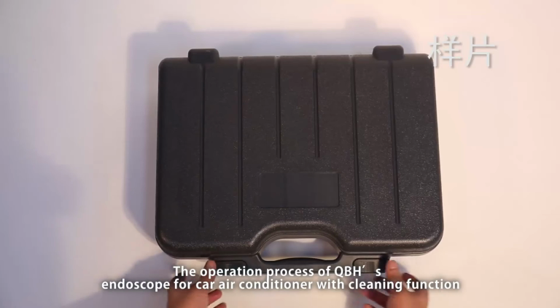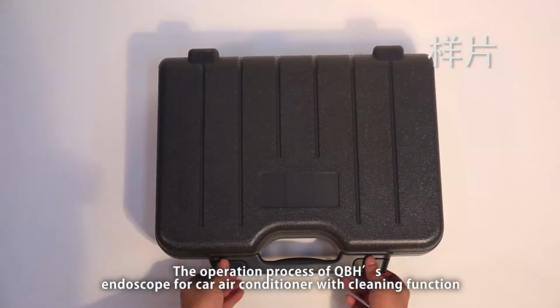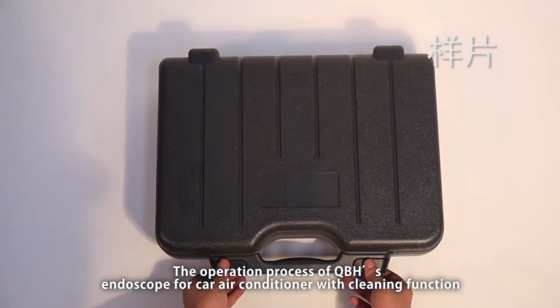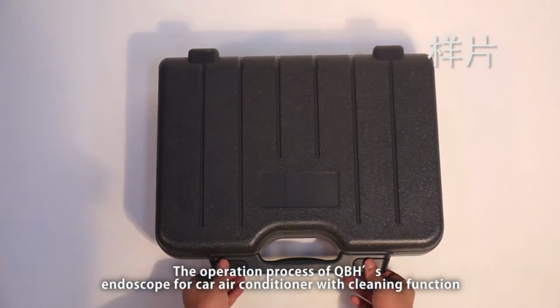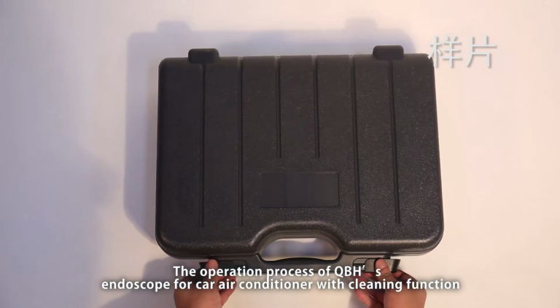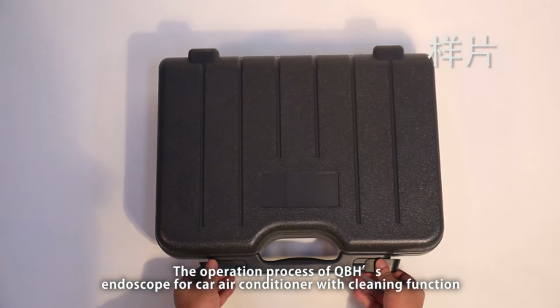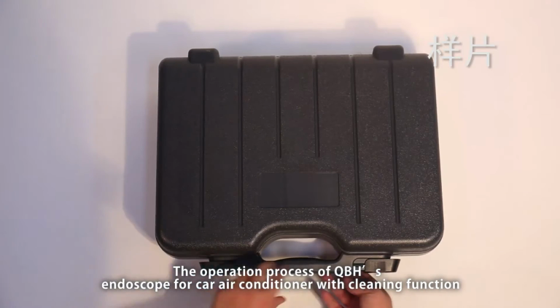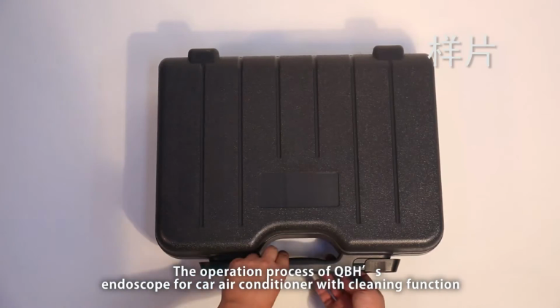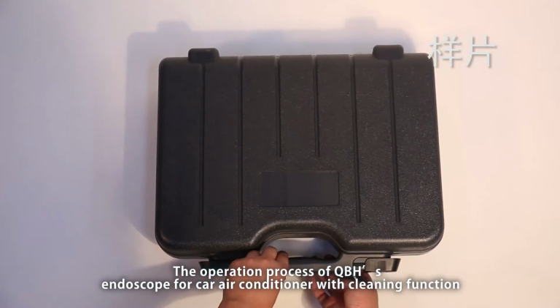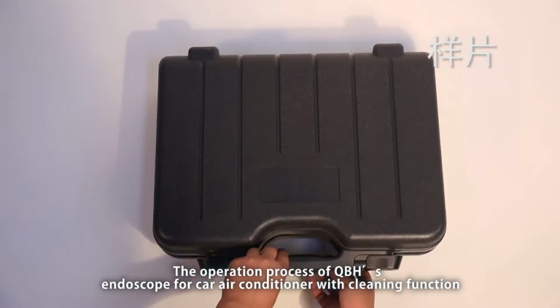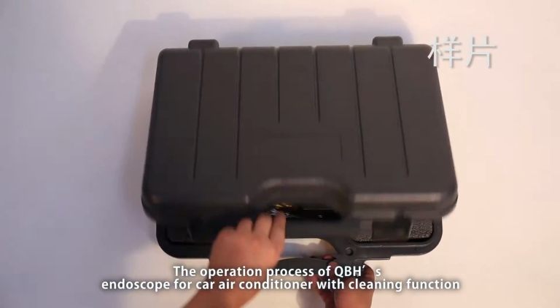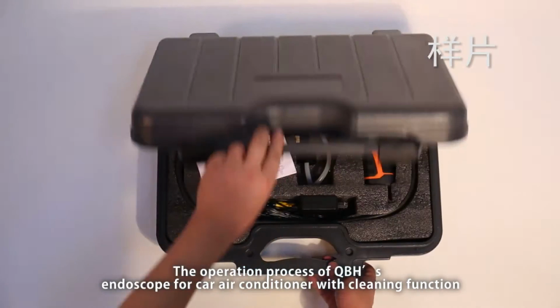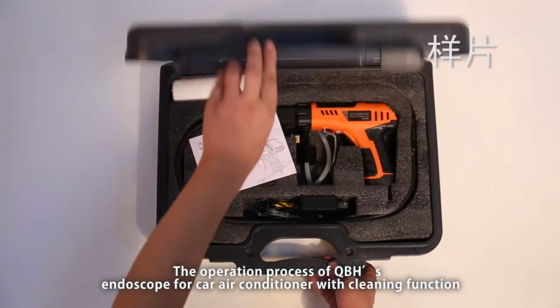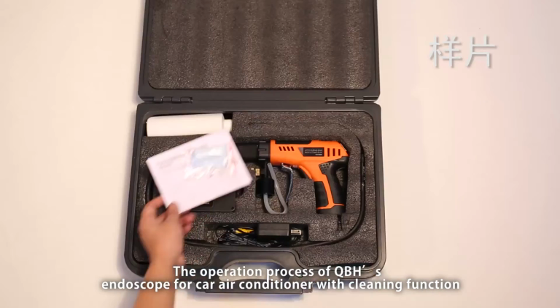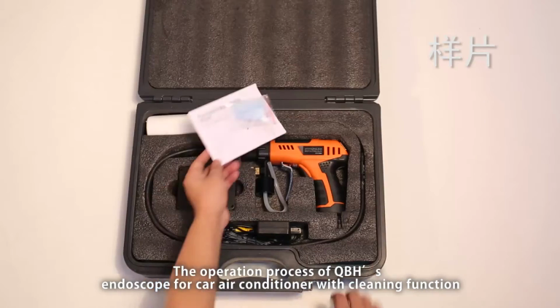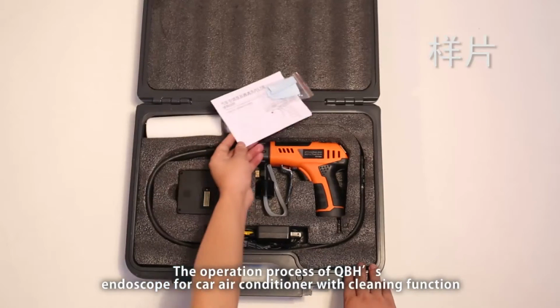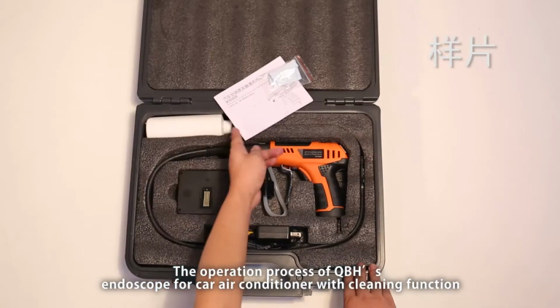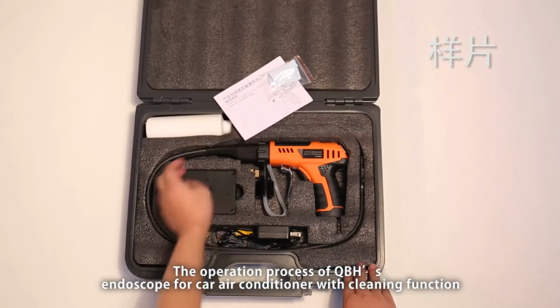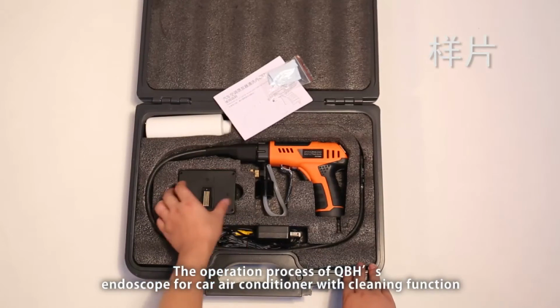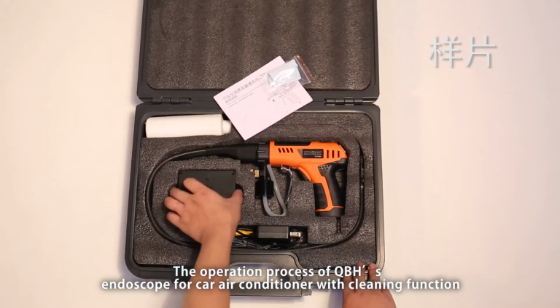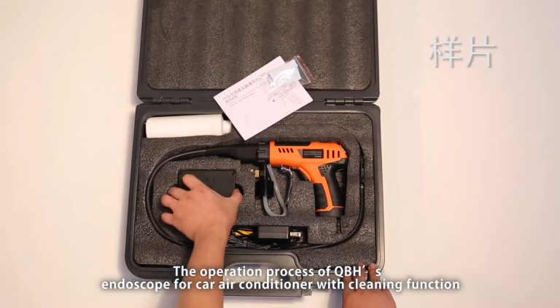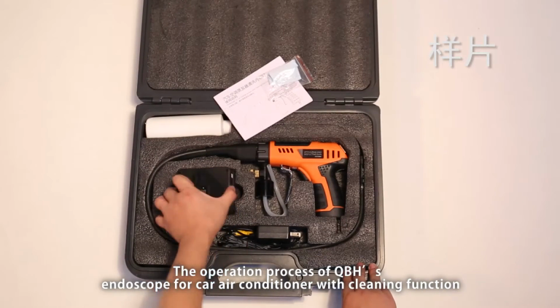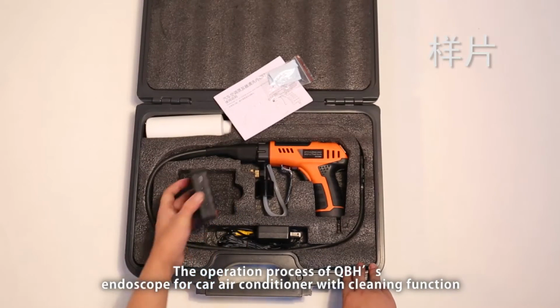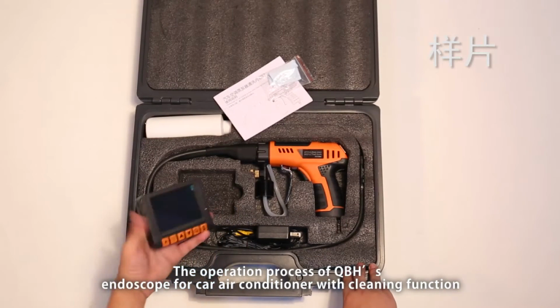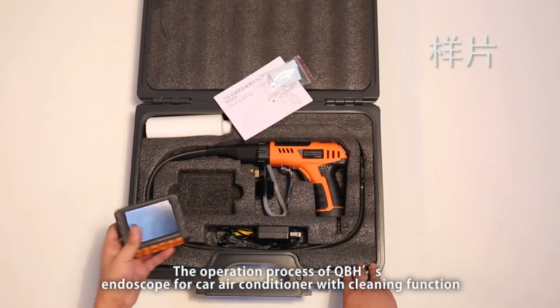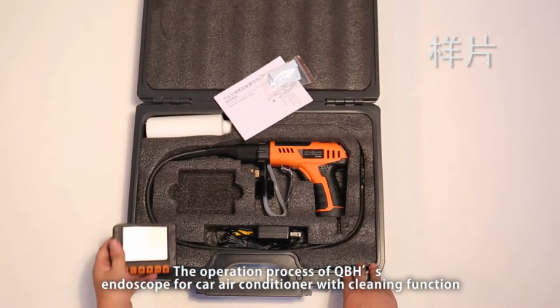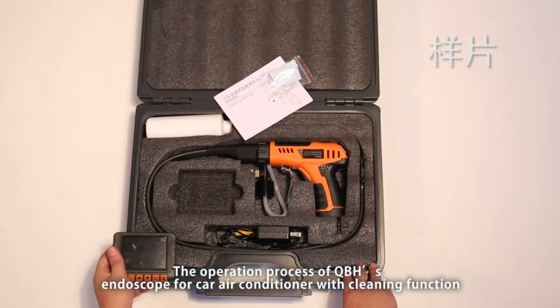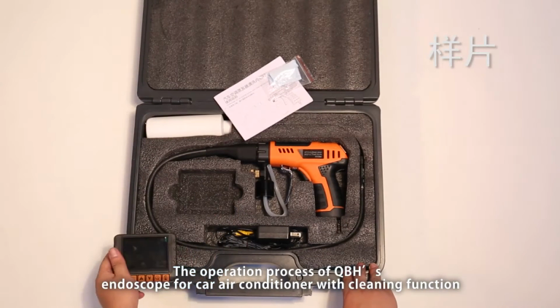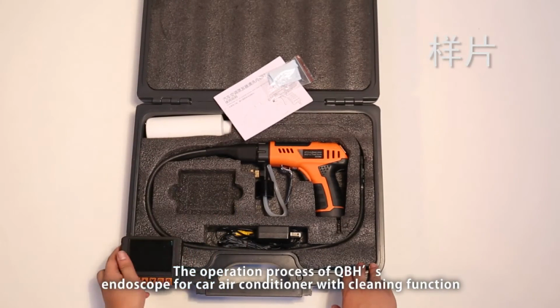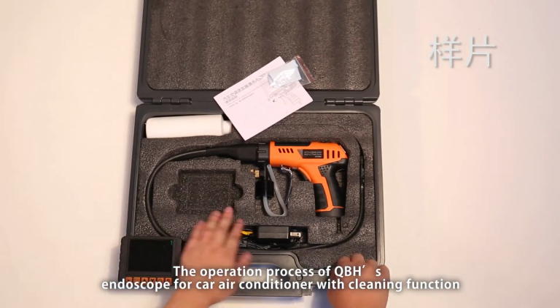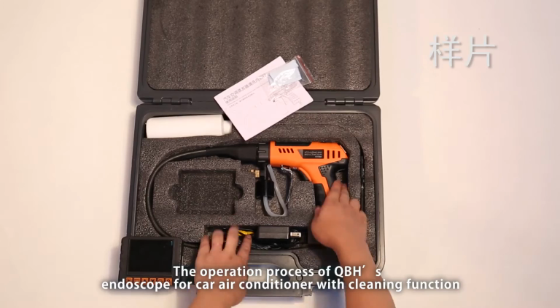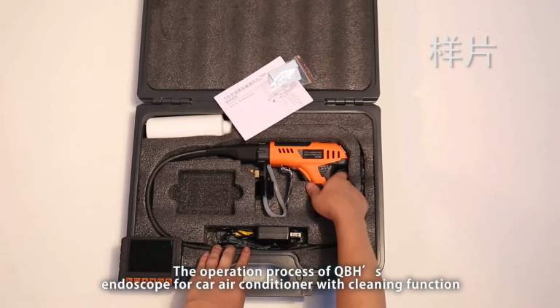The operation process of QBH Sendoscope for Car Air Conditioner with Cleaning Function.